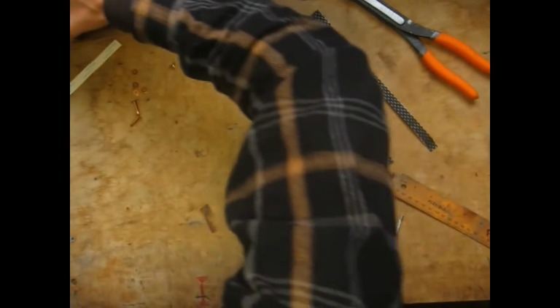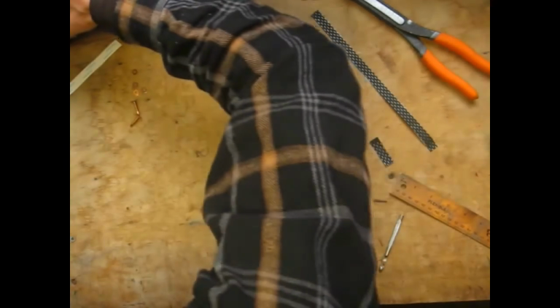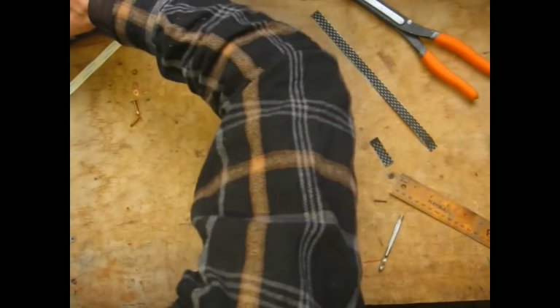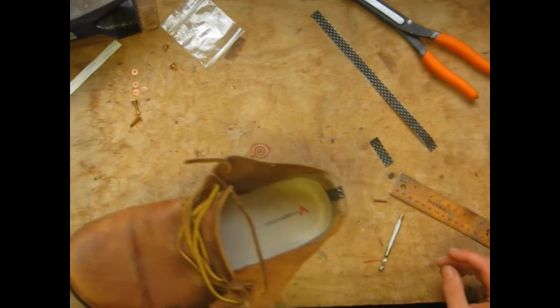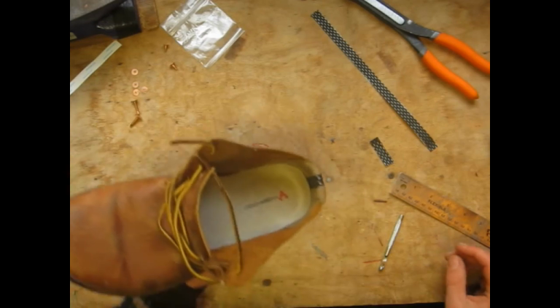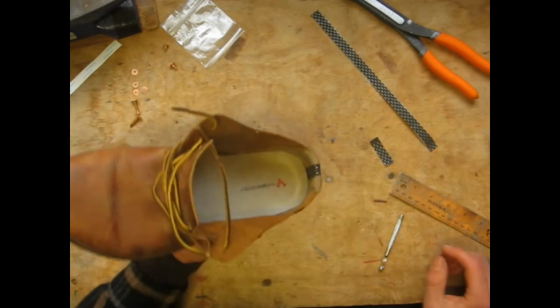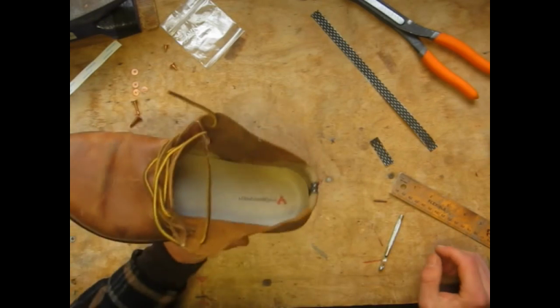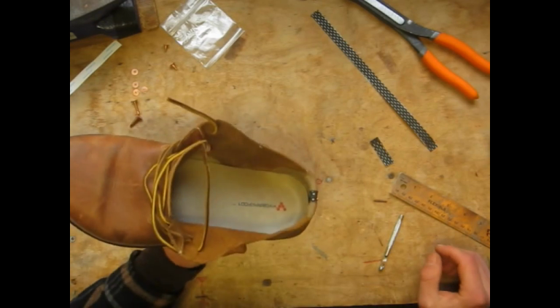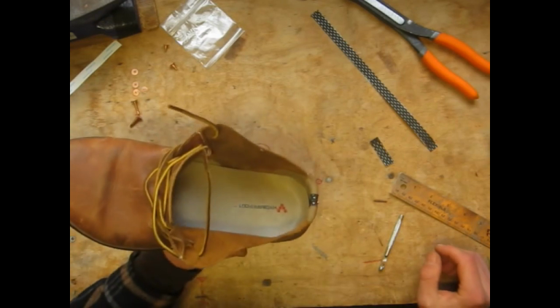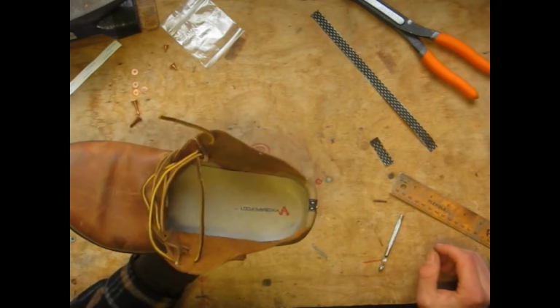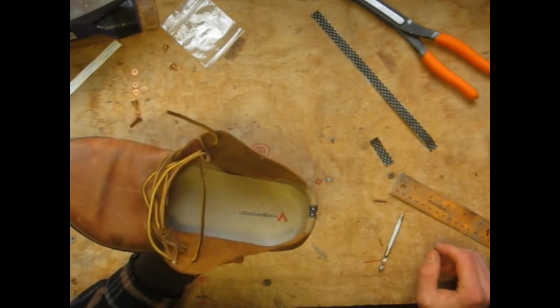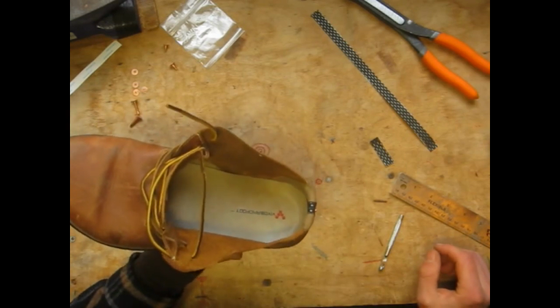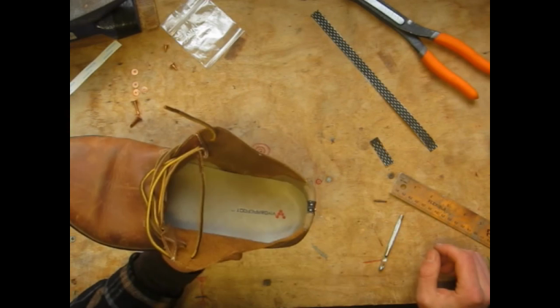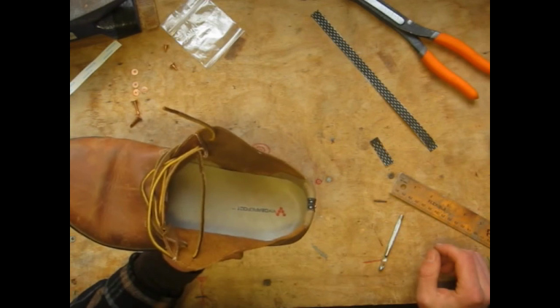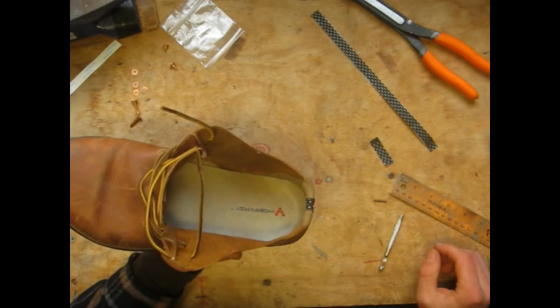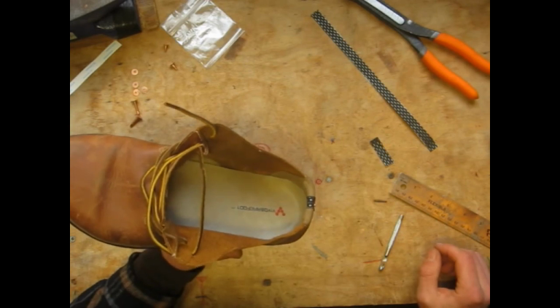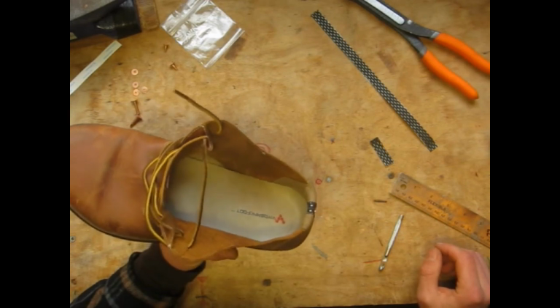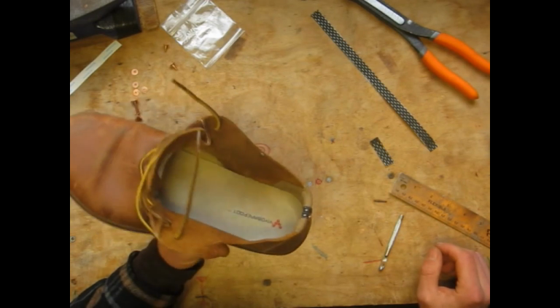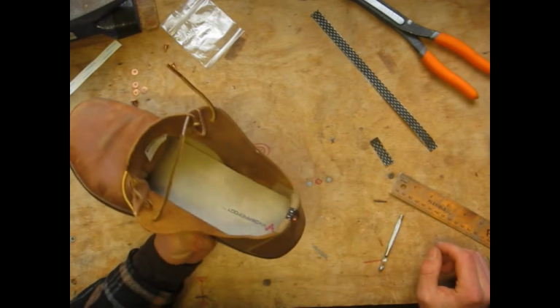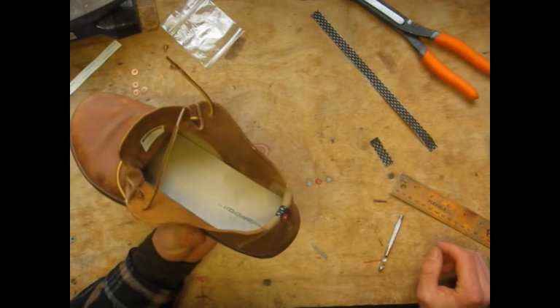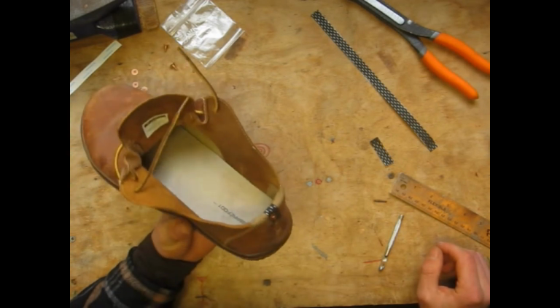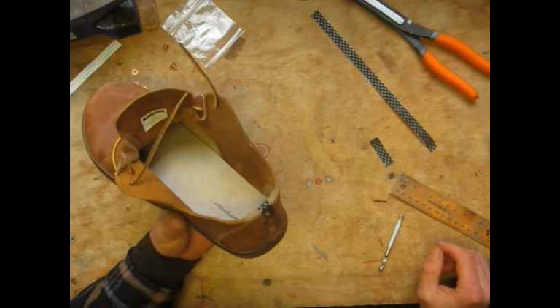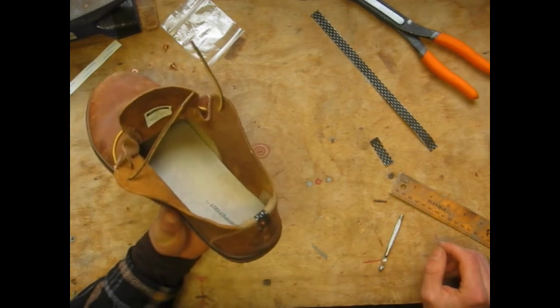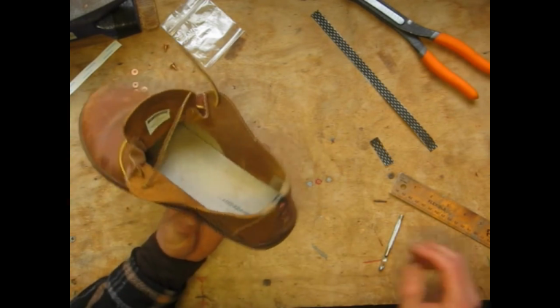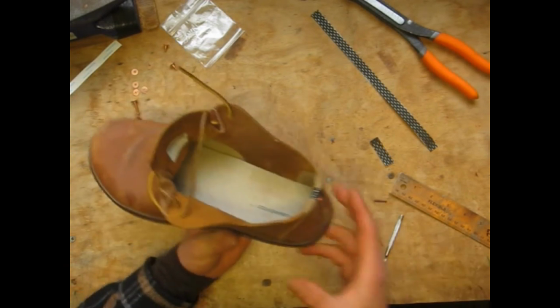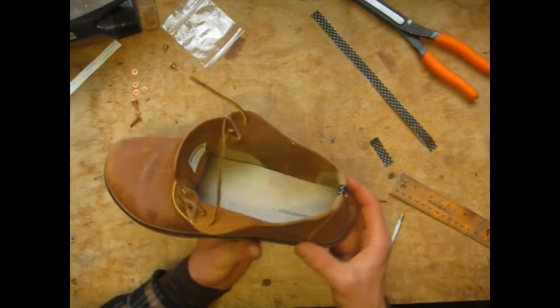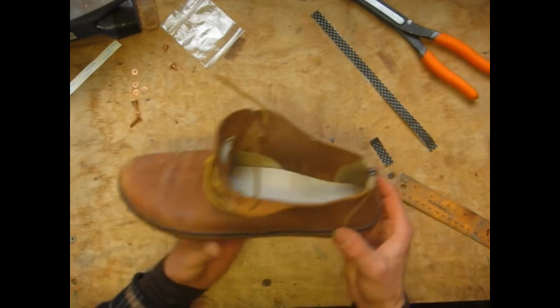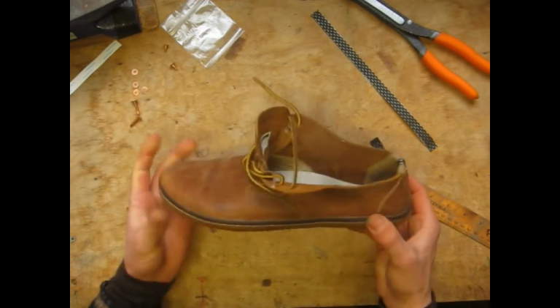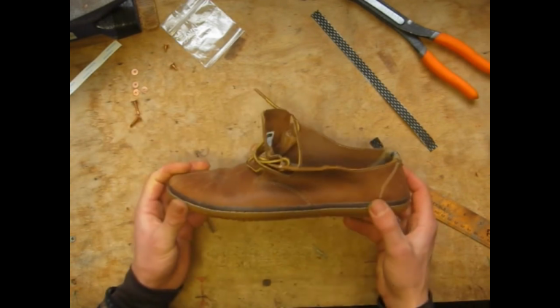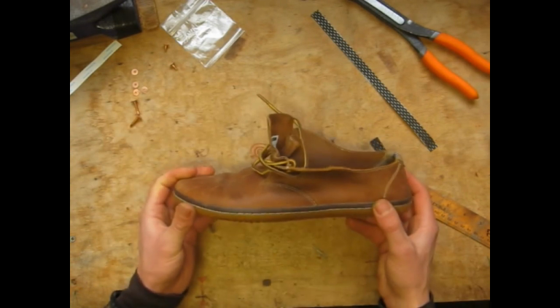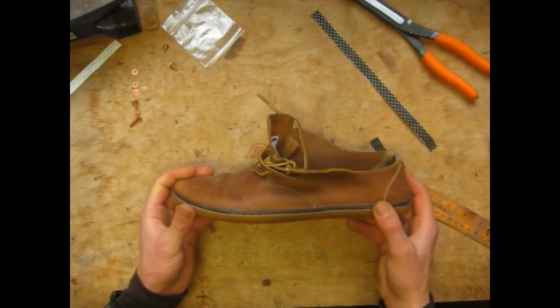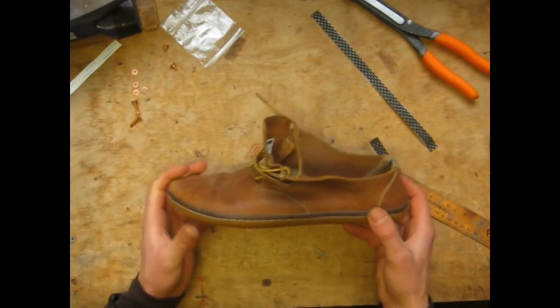Works best with bare feet, but with socks it also works. Now you have a grounded shoe.